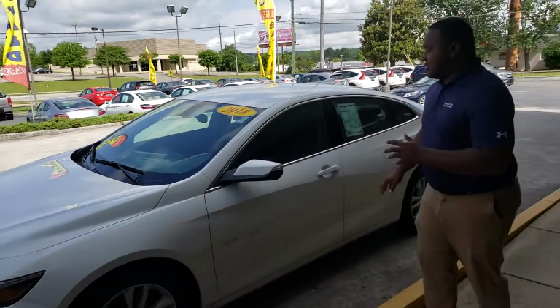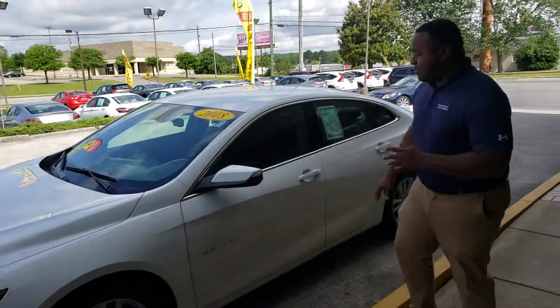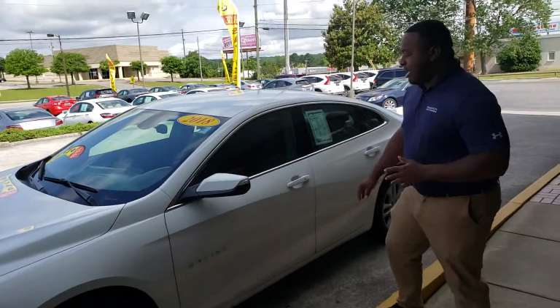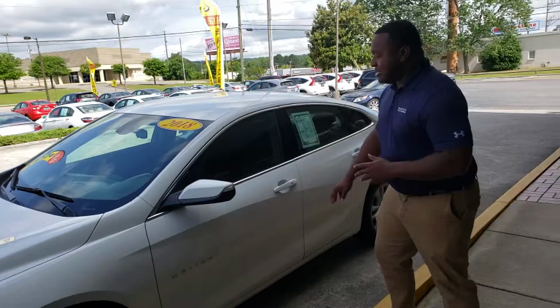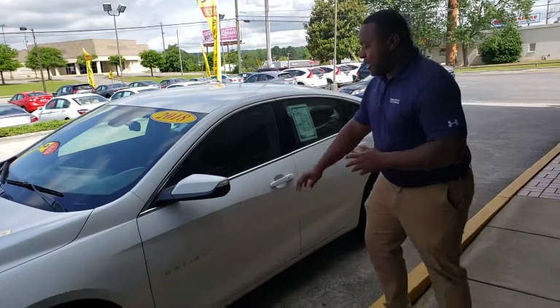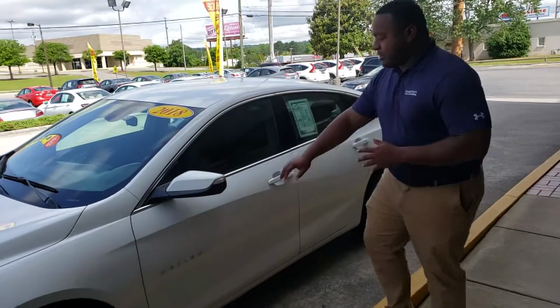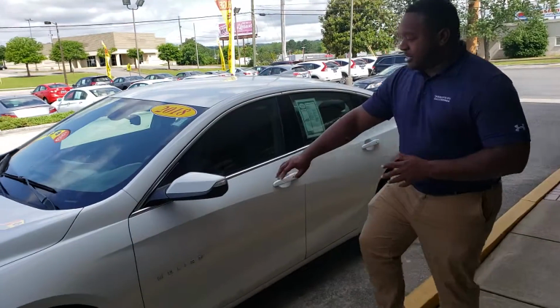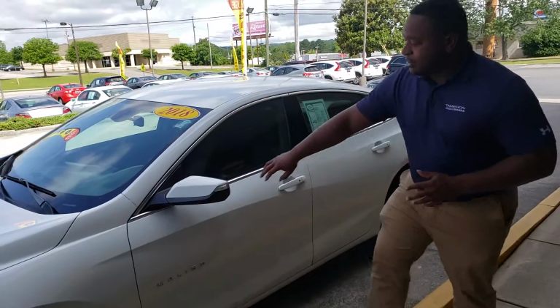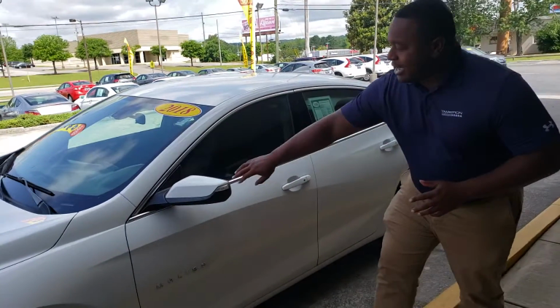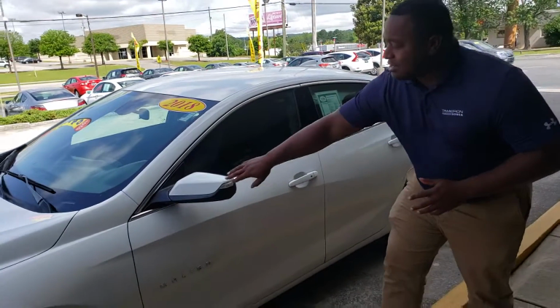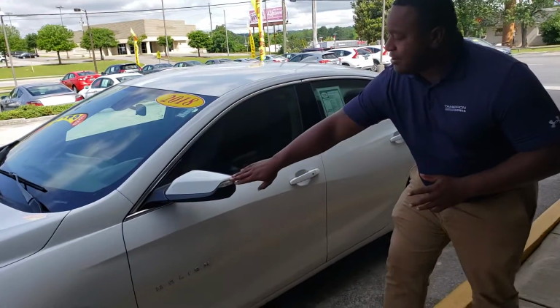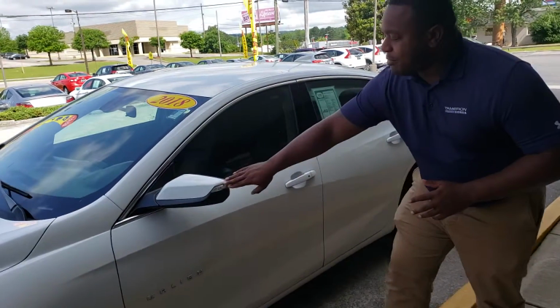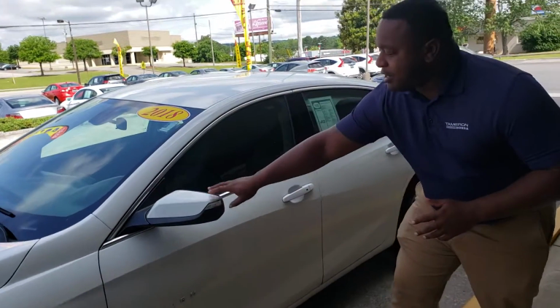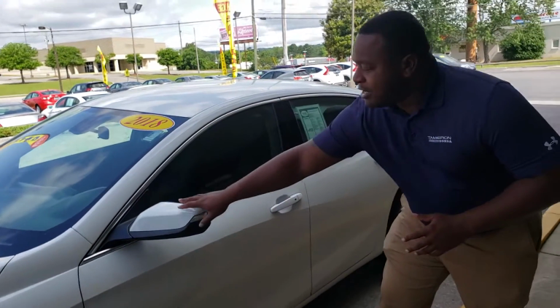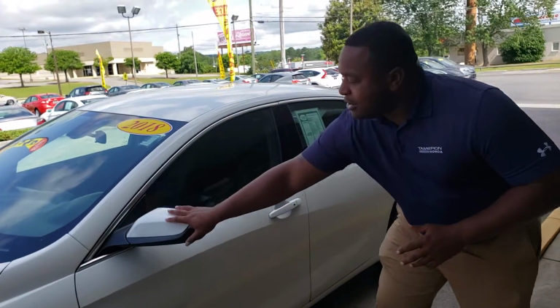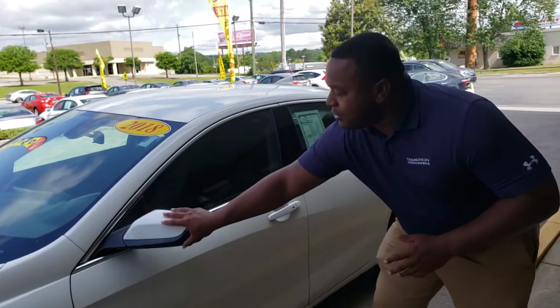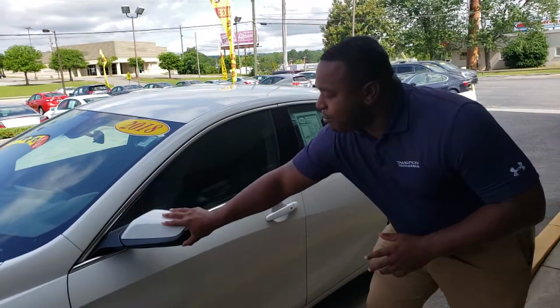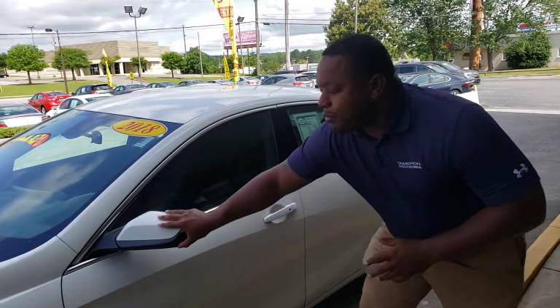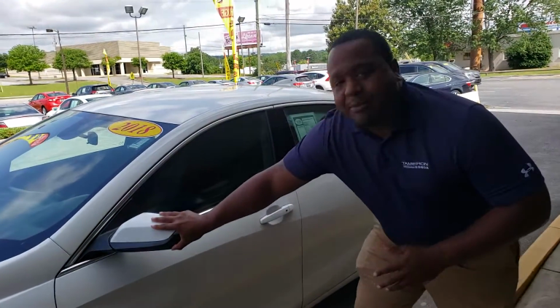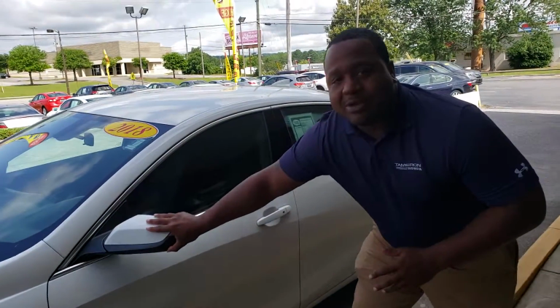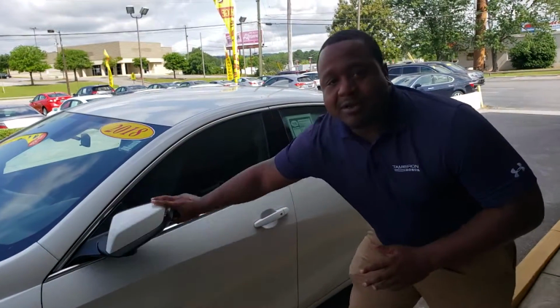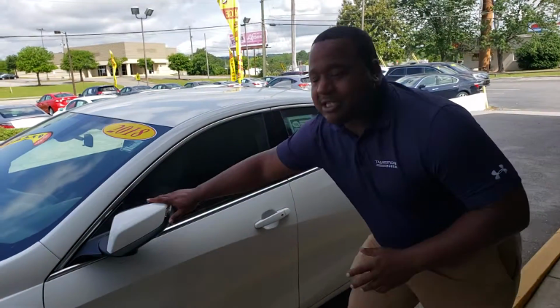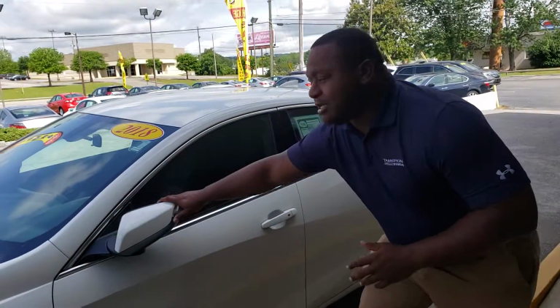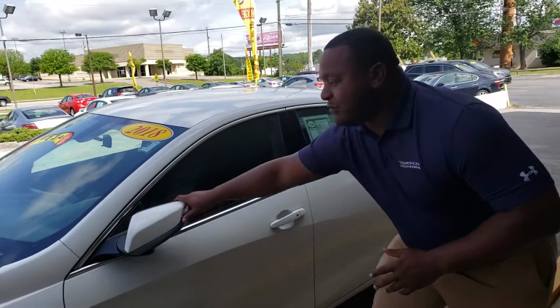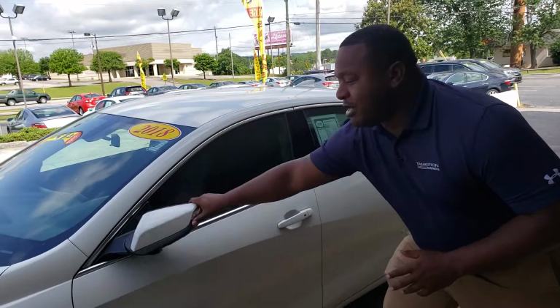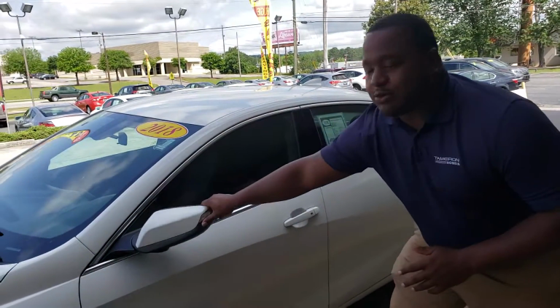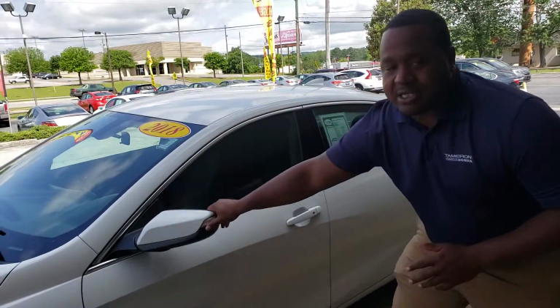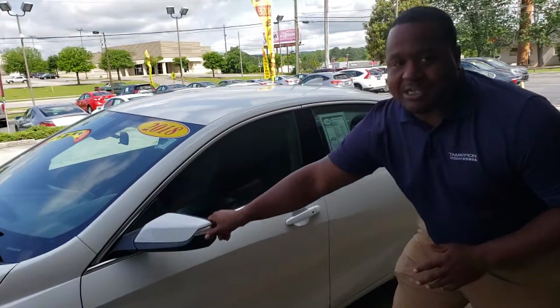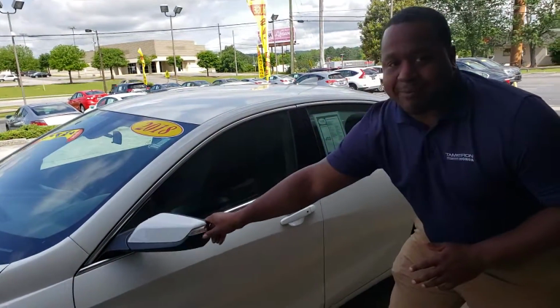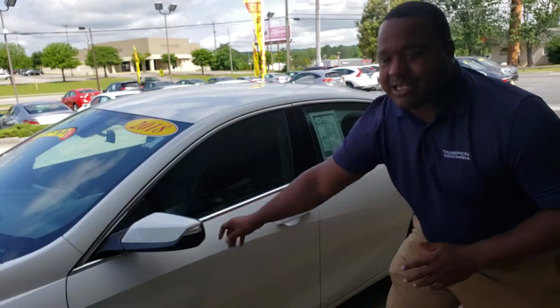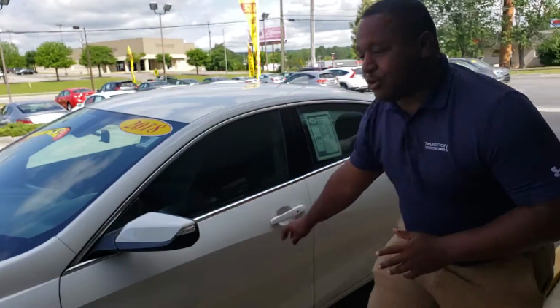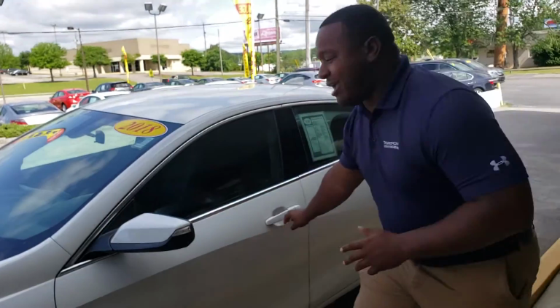On top of that, it's got your signal indicators here in the mirror. You do get breakaway mirrors on this thing, so if you need to squeeze into tight places, you can.